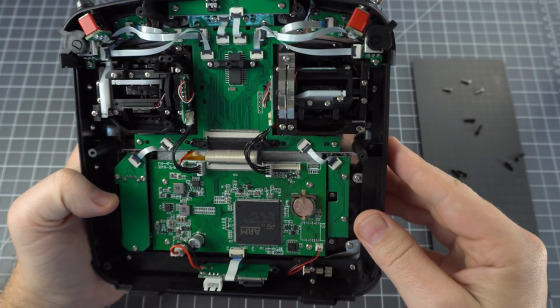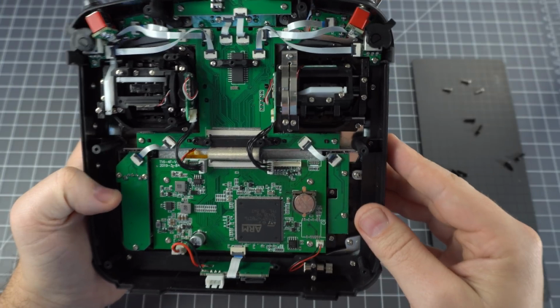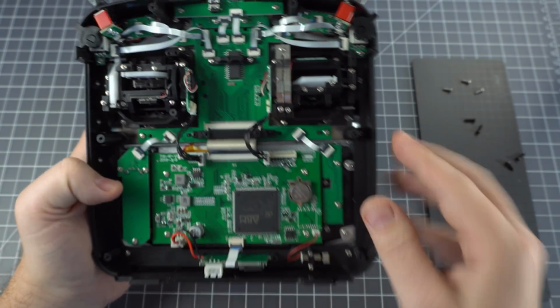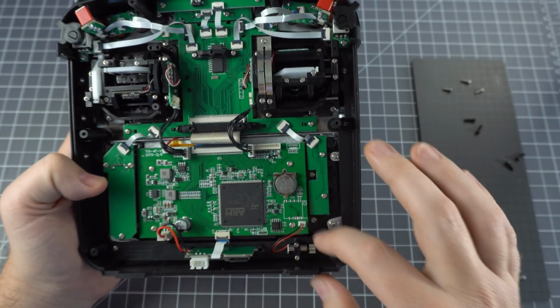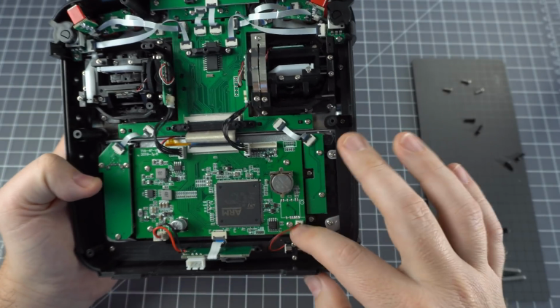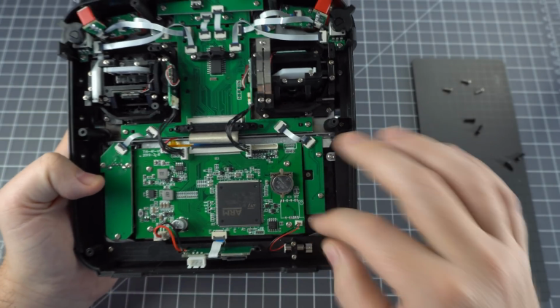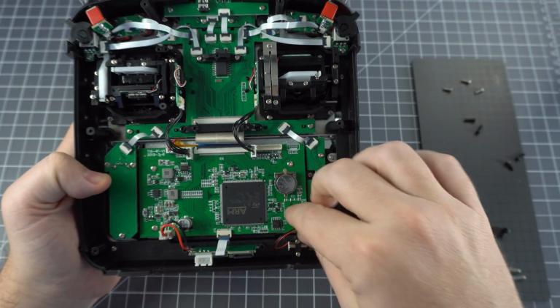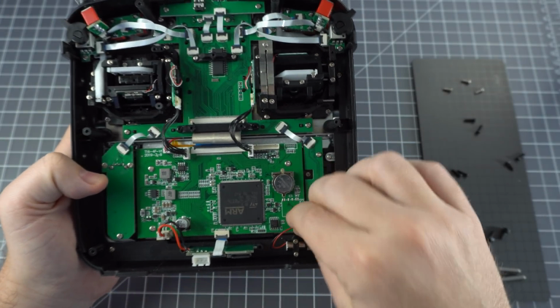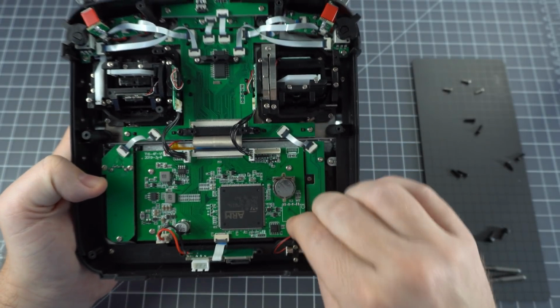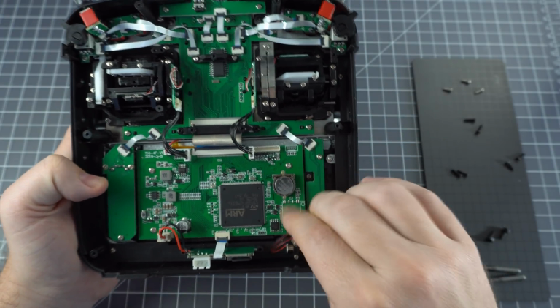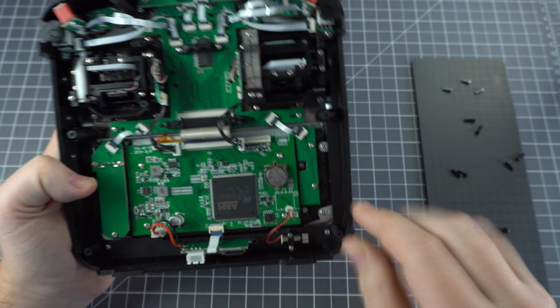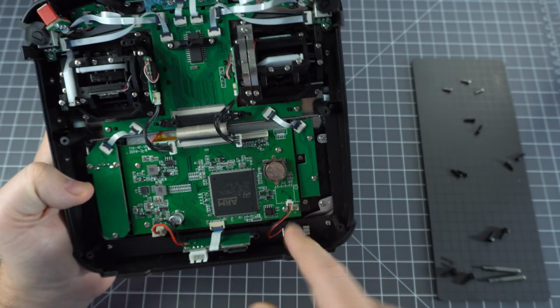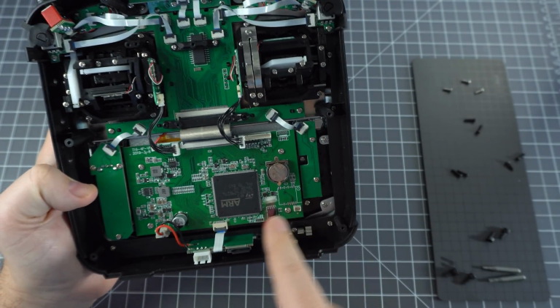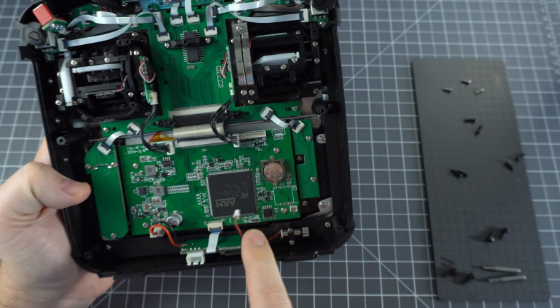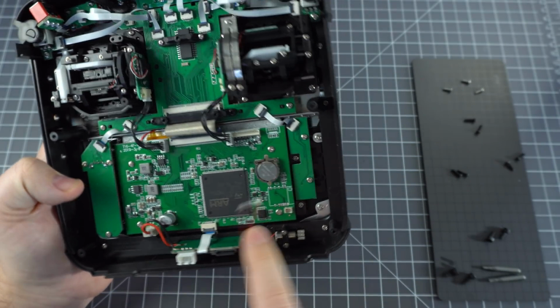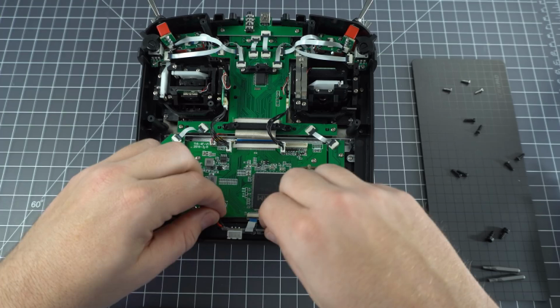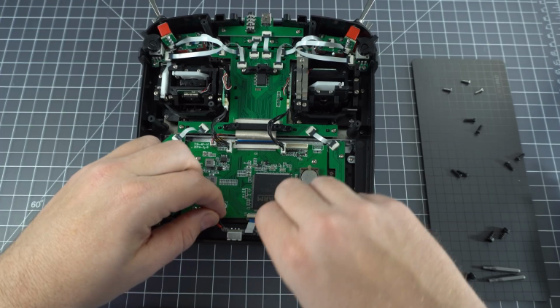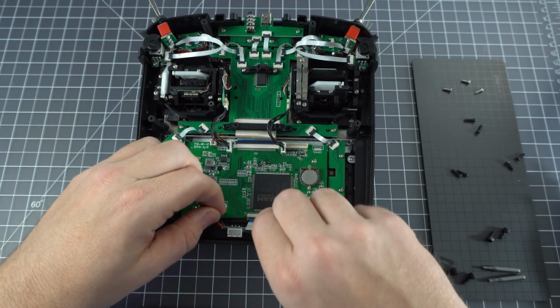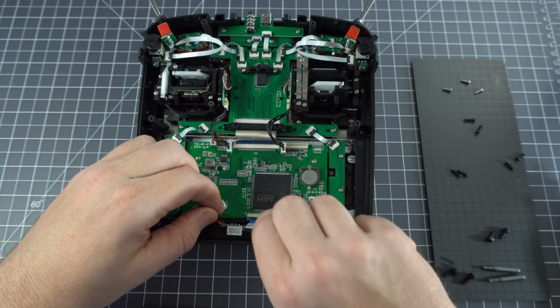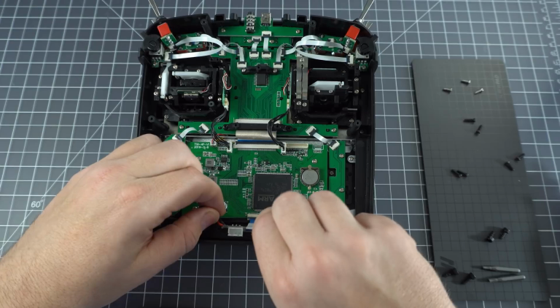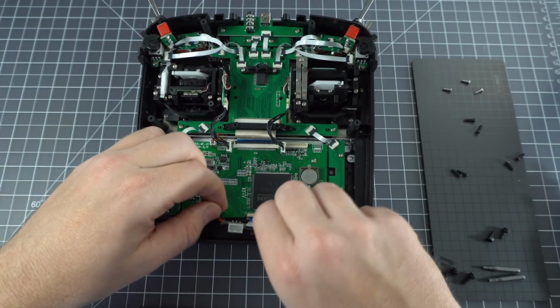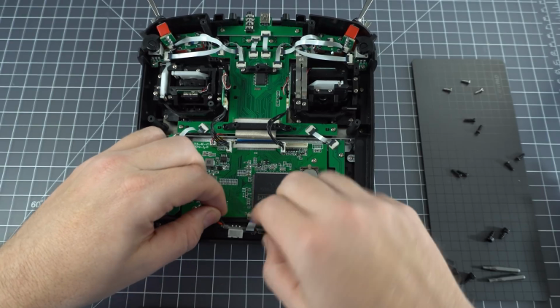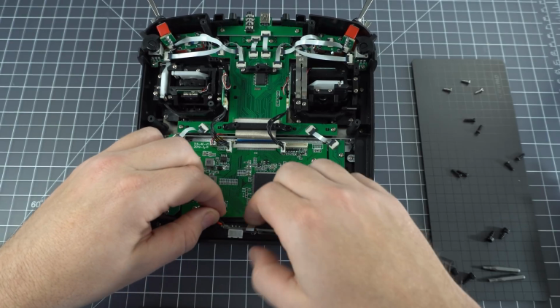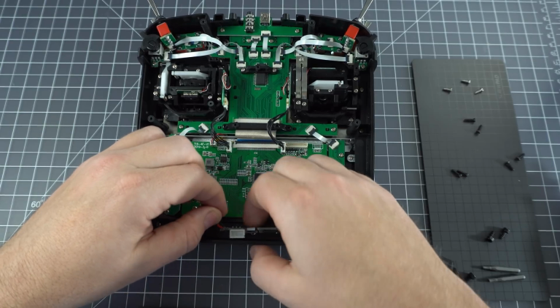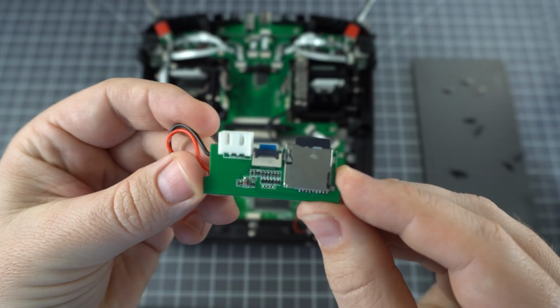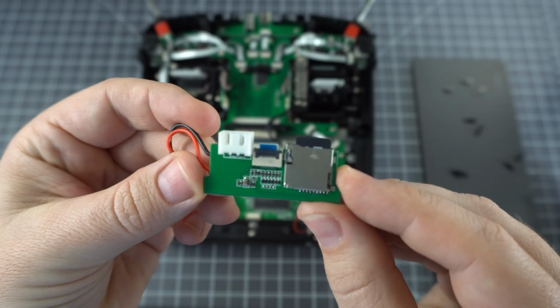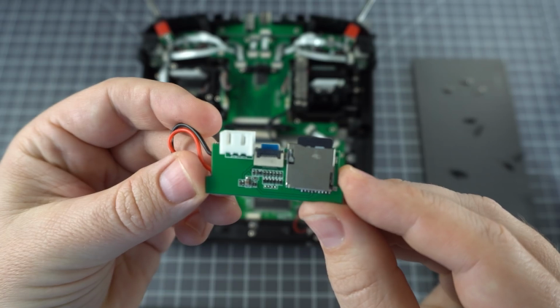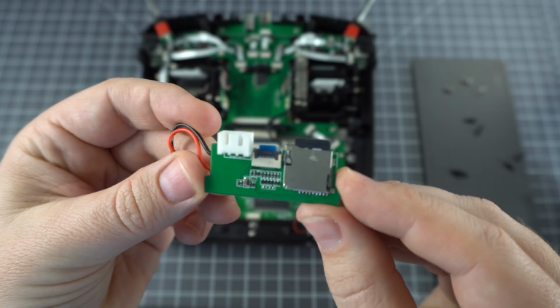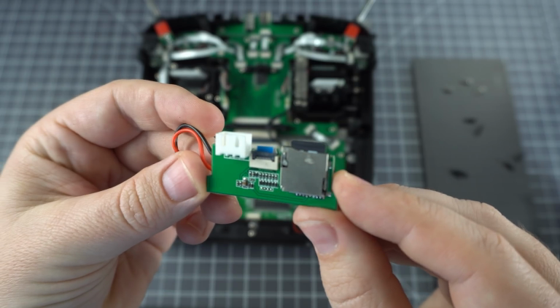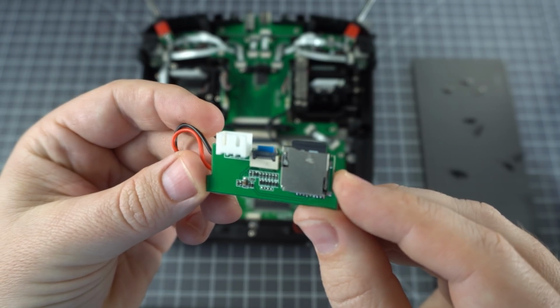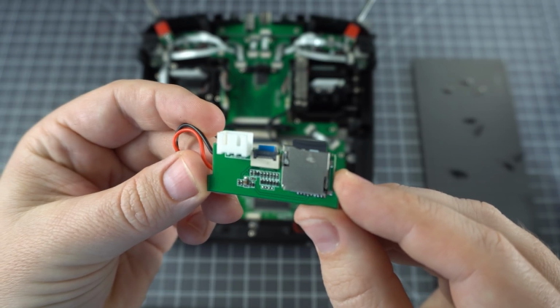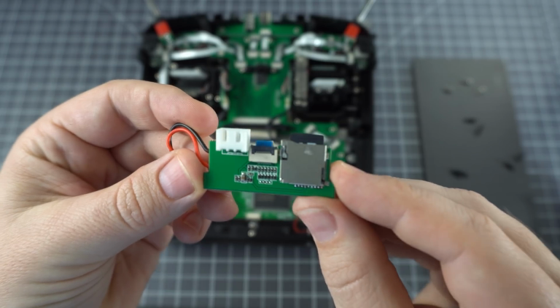Next we've got the haptic feedback motor down here, as well as the main power board and the microSD card board.